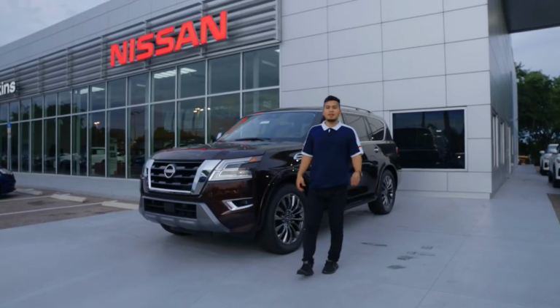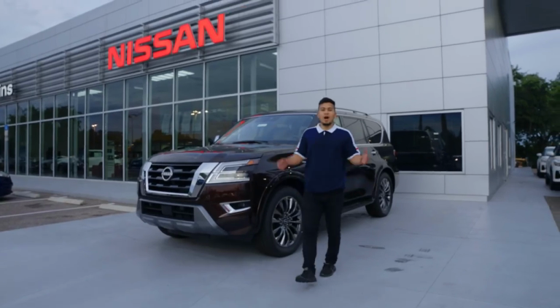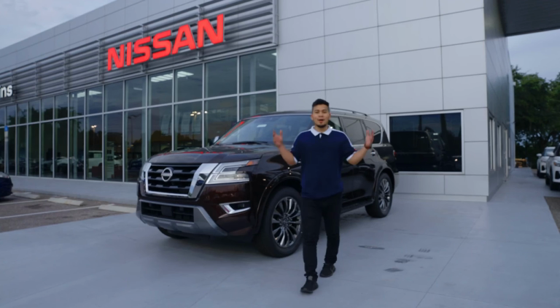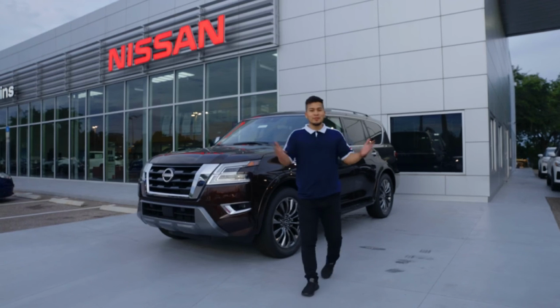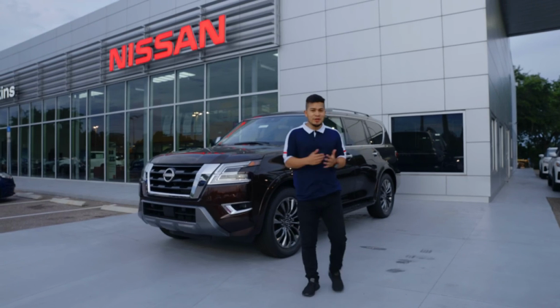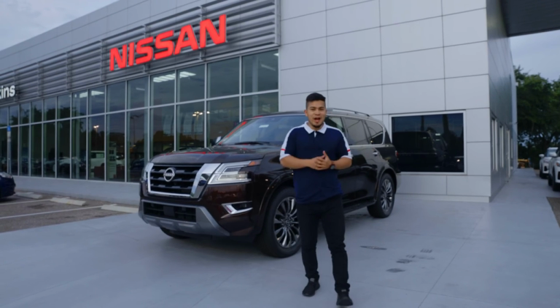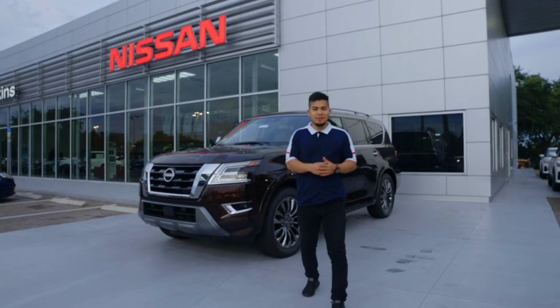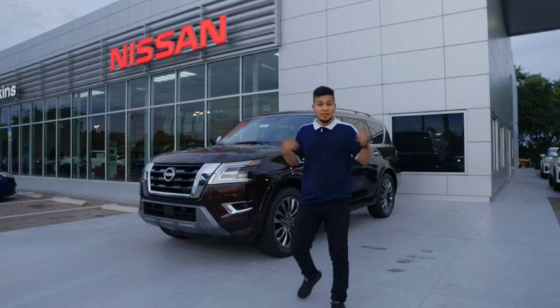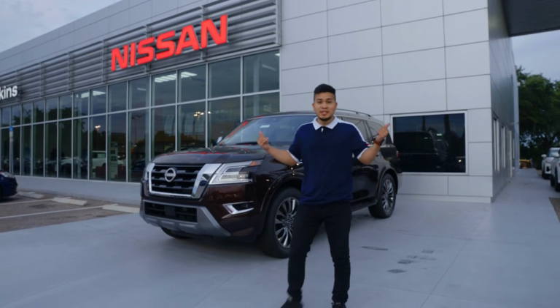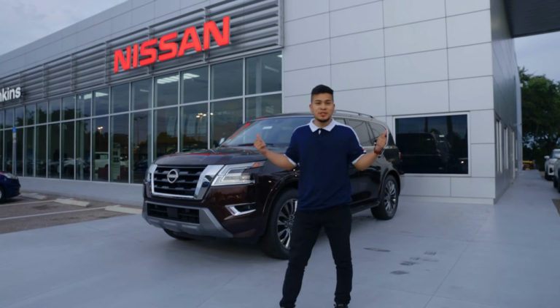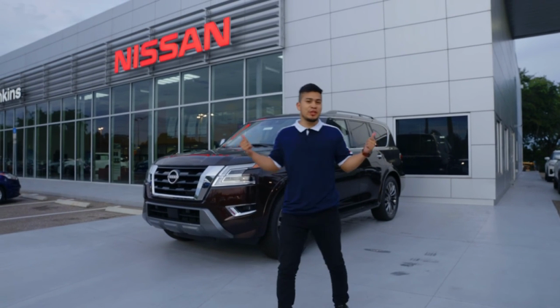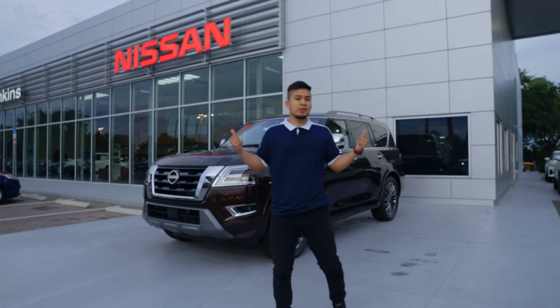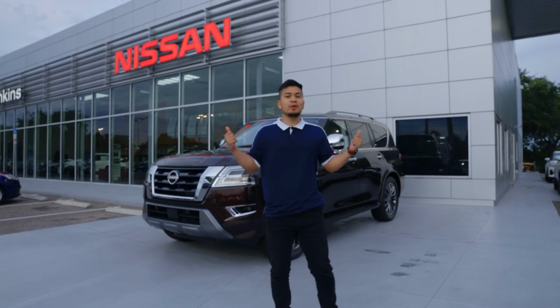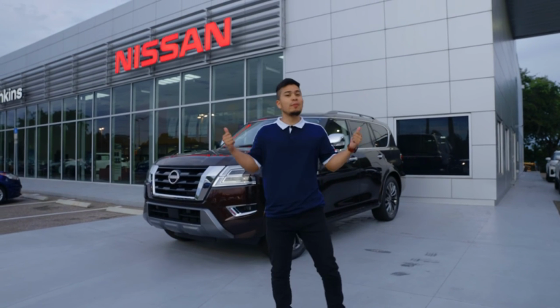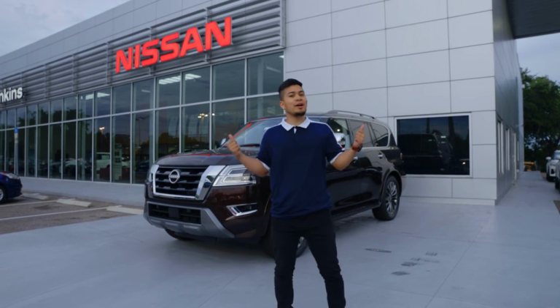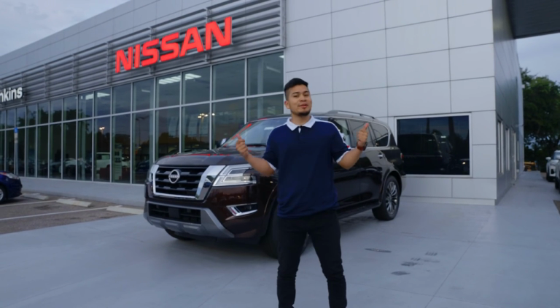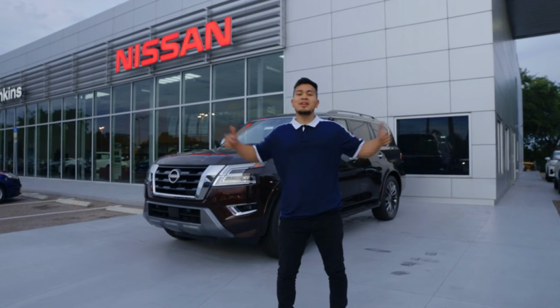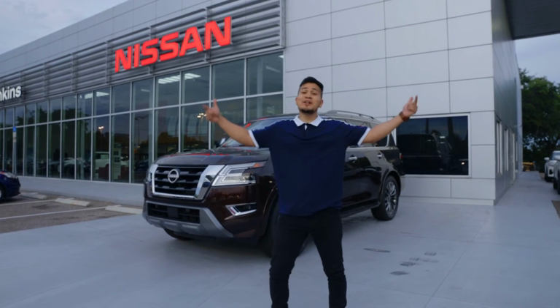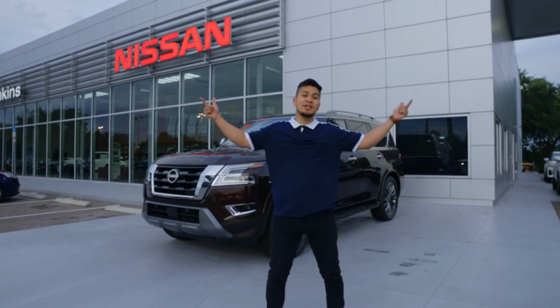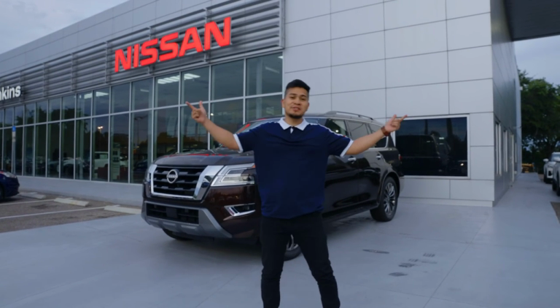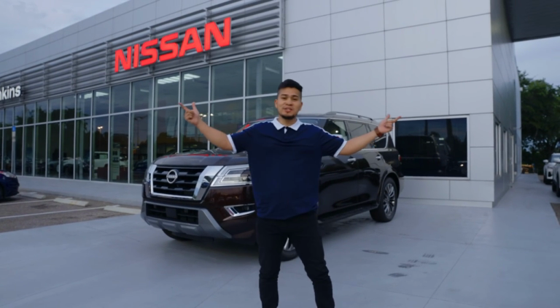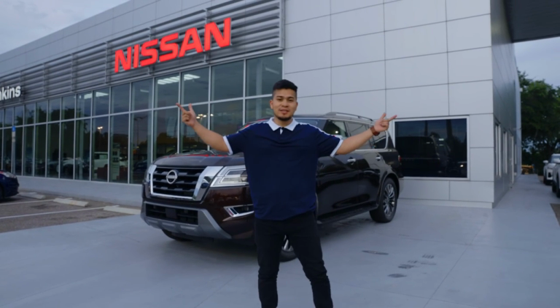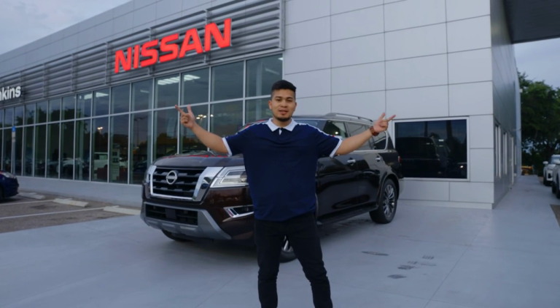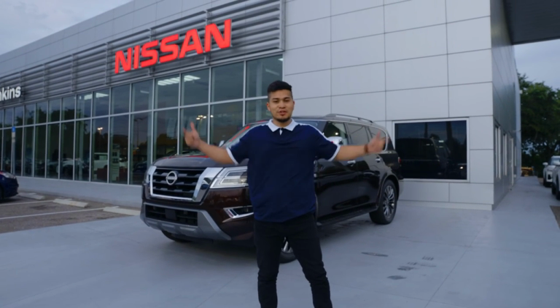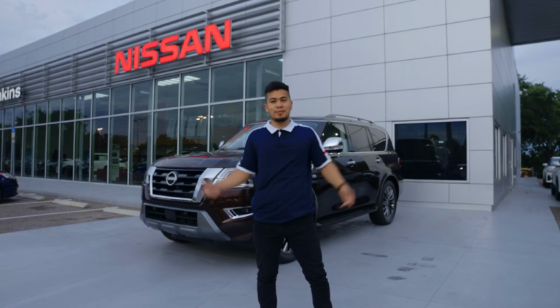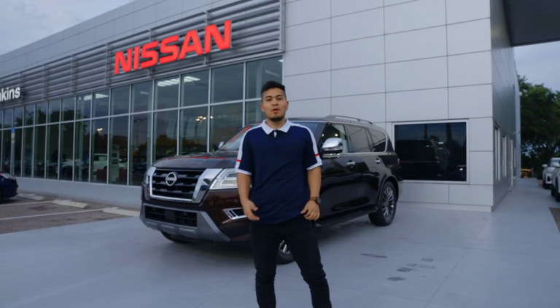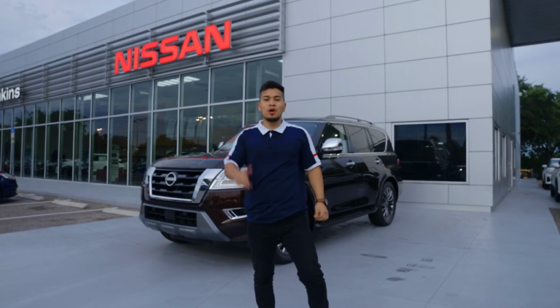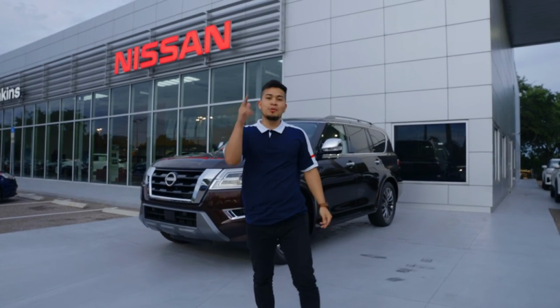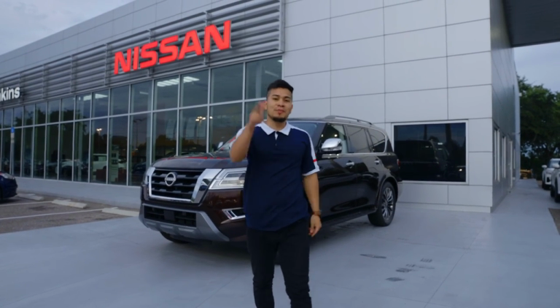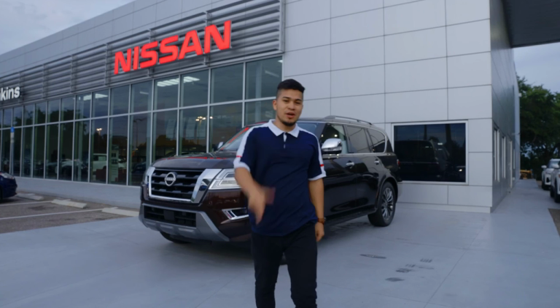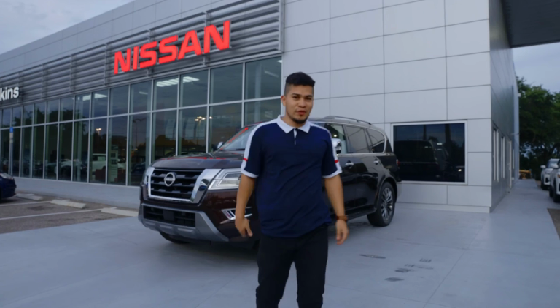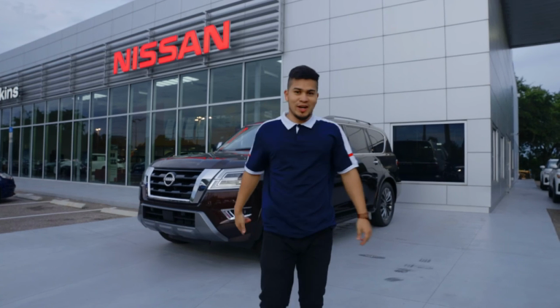So there you have it — the Nissan 2021 Armada, here at Jenkins Nissan dealership. We hope you come along for the ride.